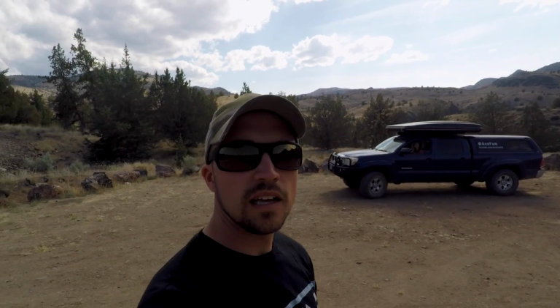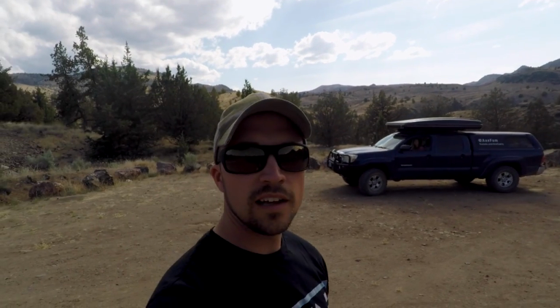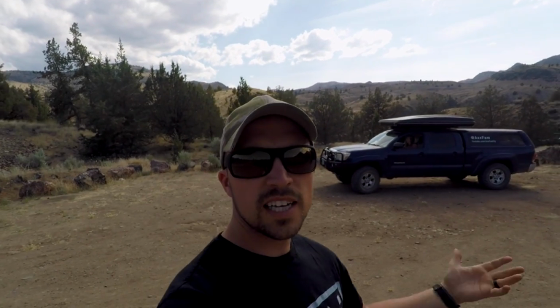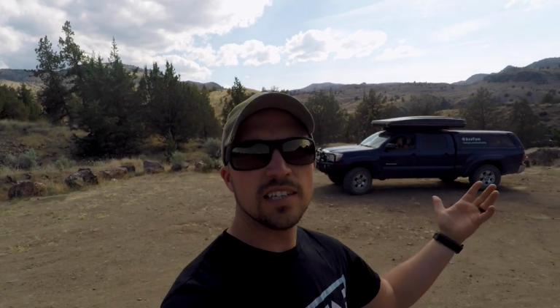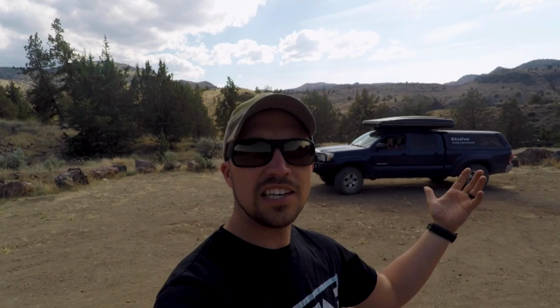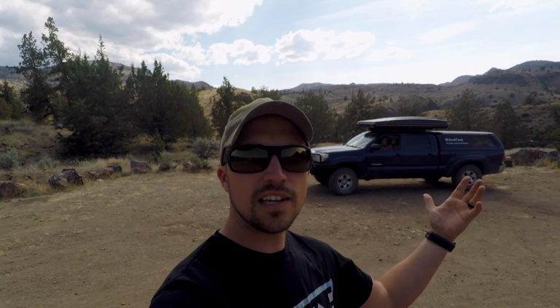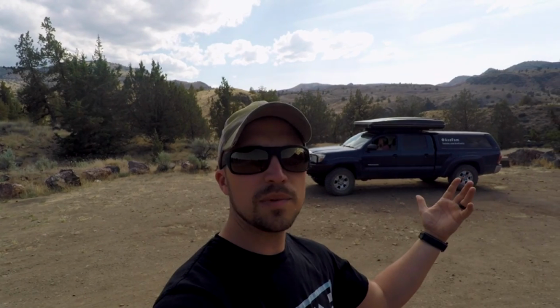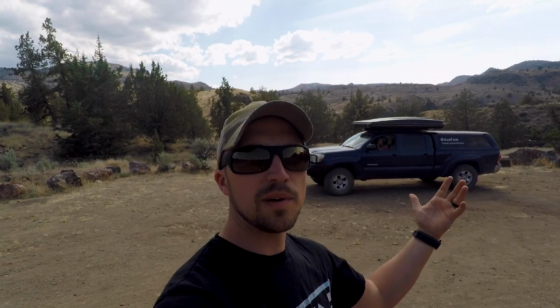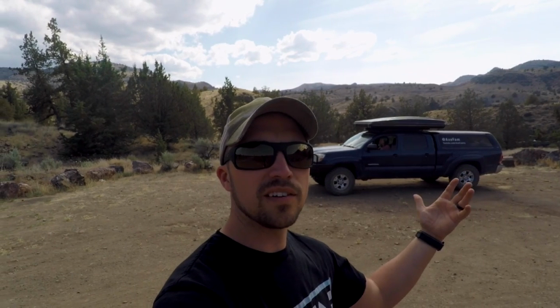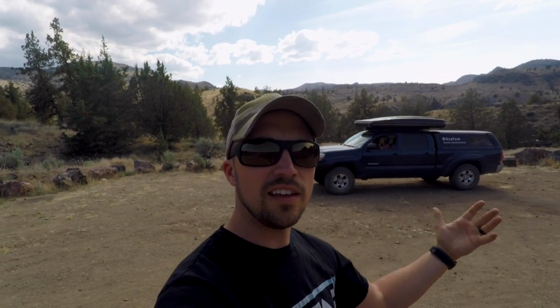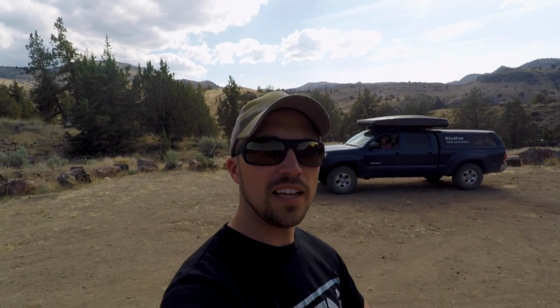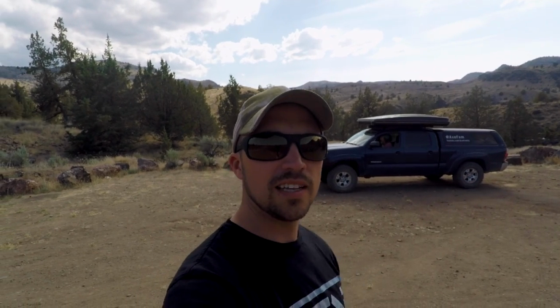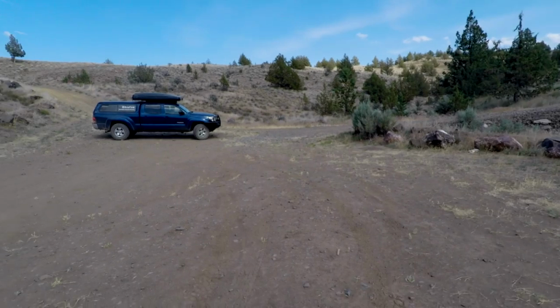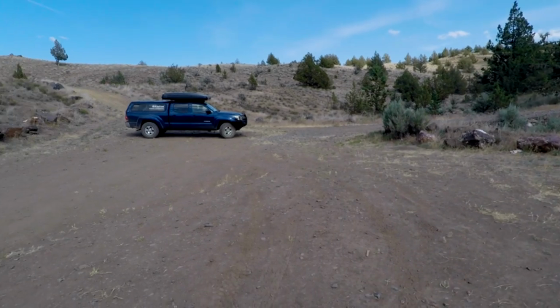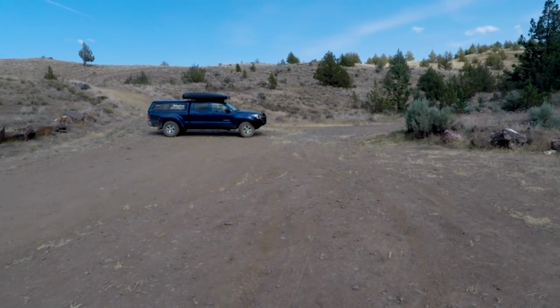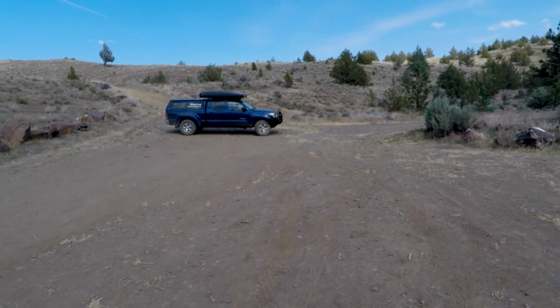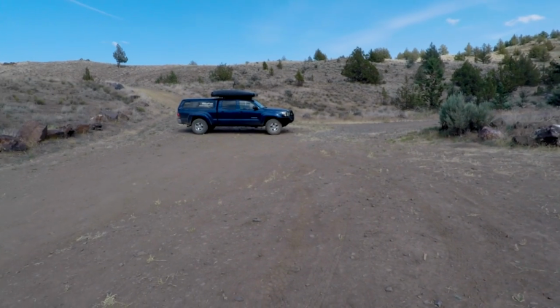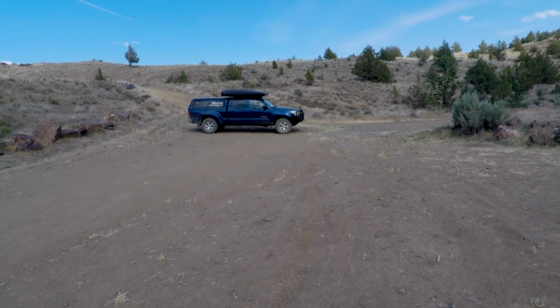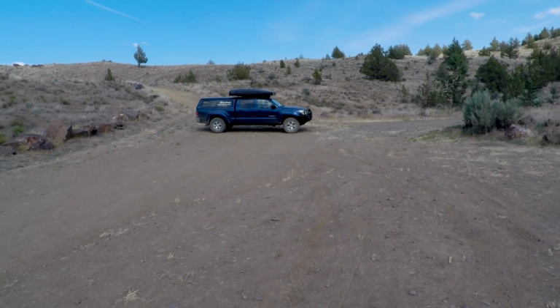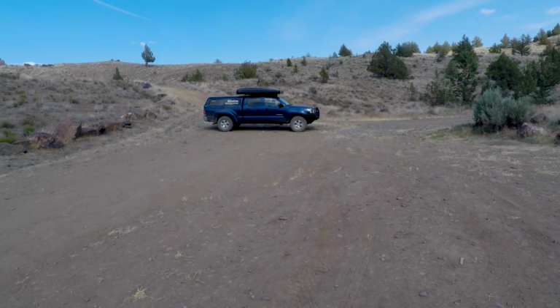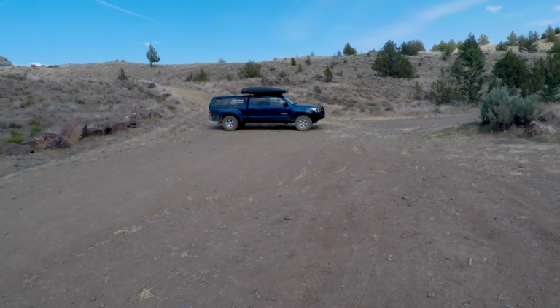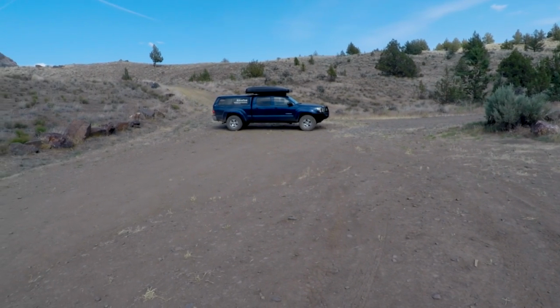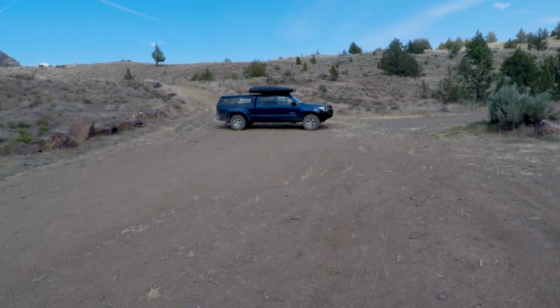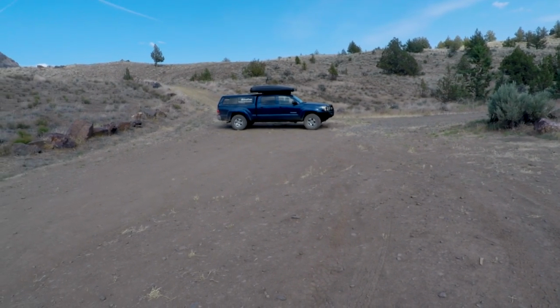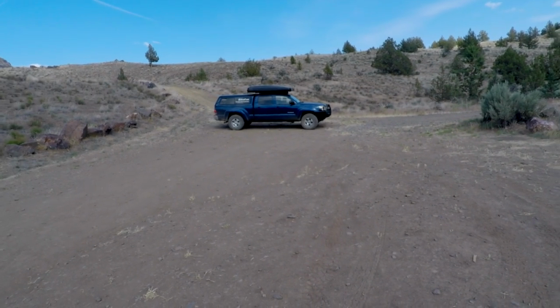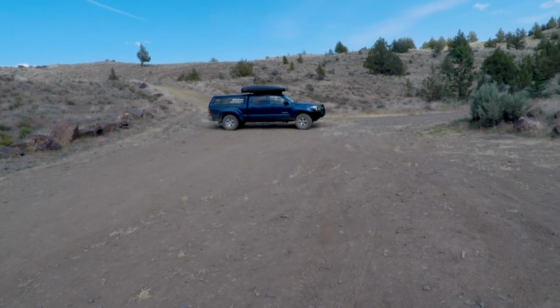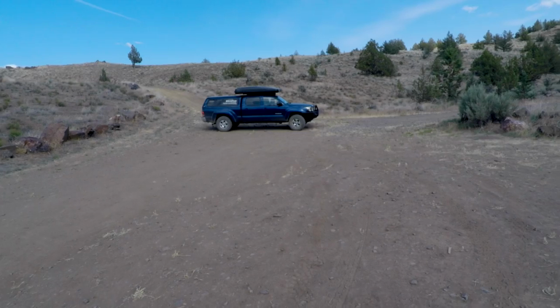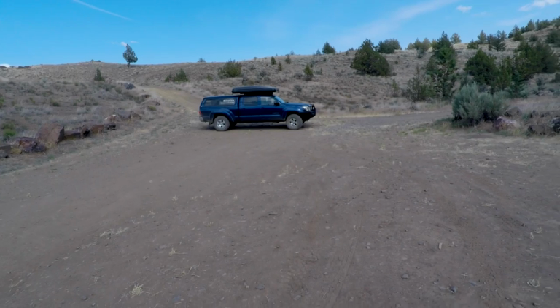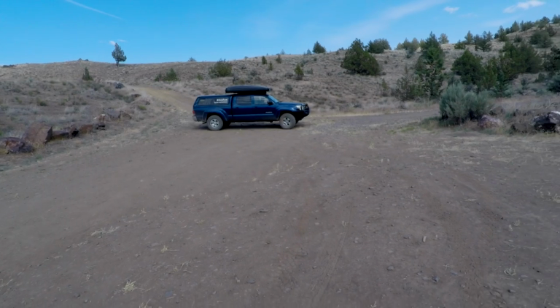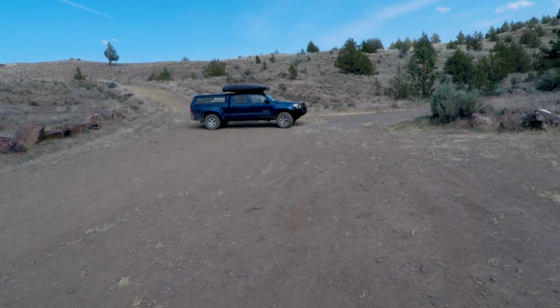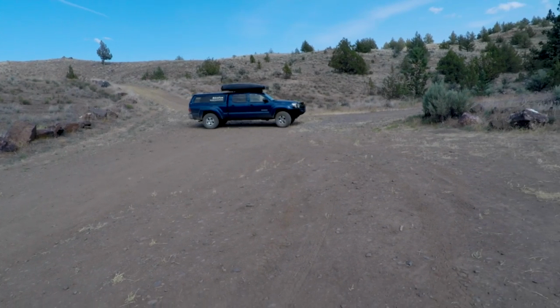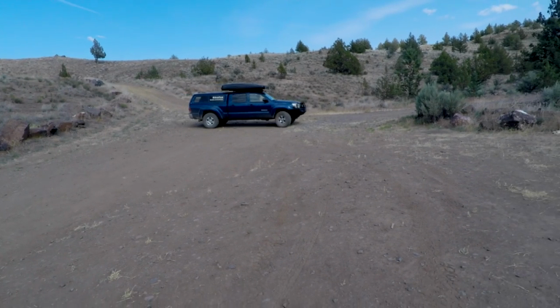And there it is — there's our camping spot for the evening. We want to make sure we get a flat spot to park so that the tent will be flat.